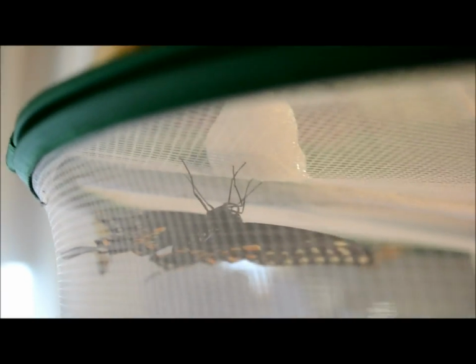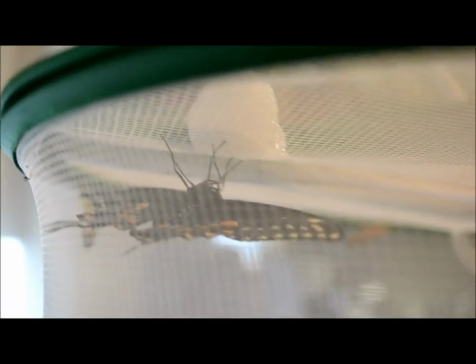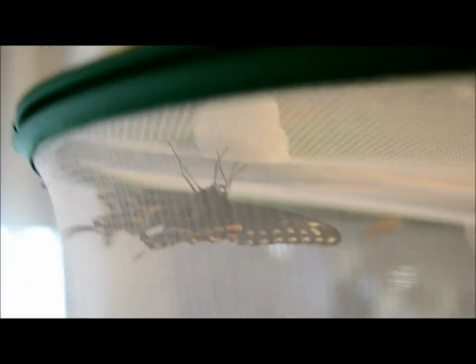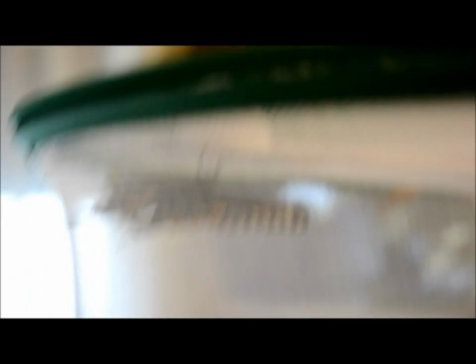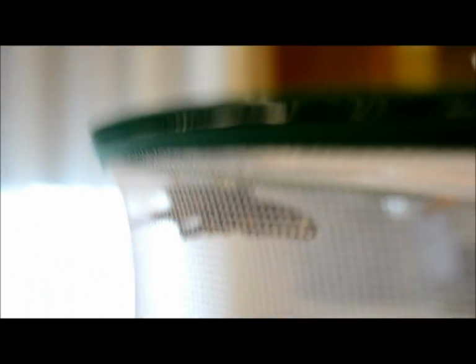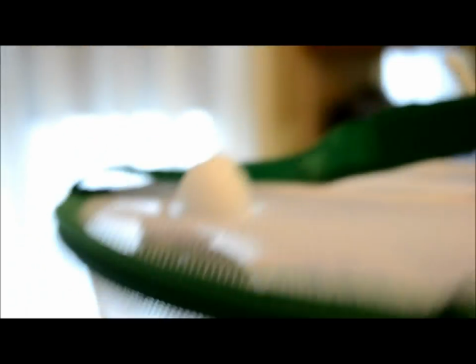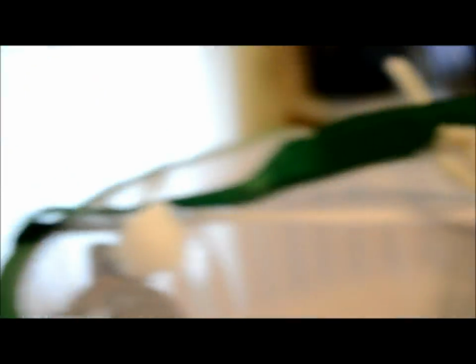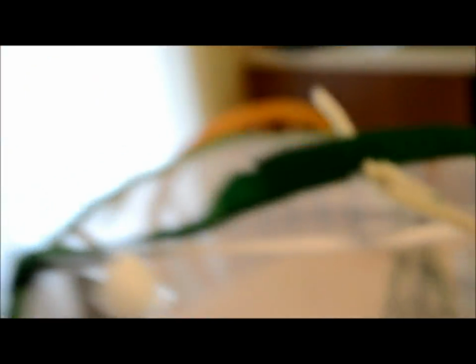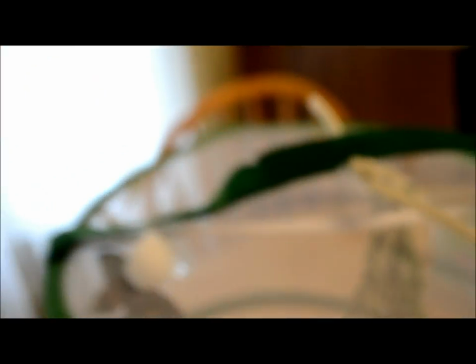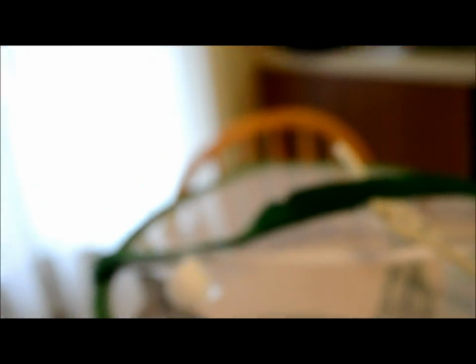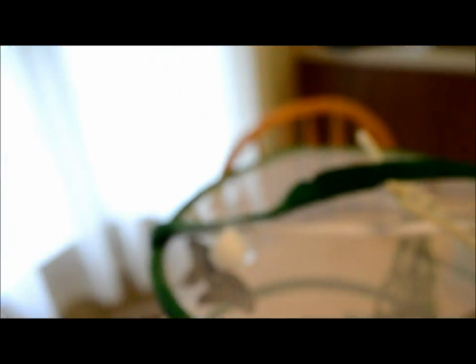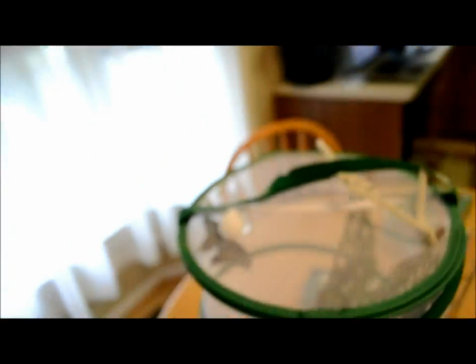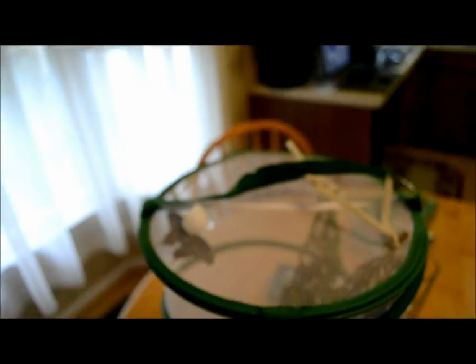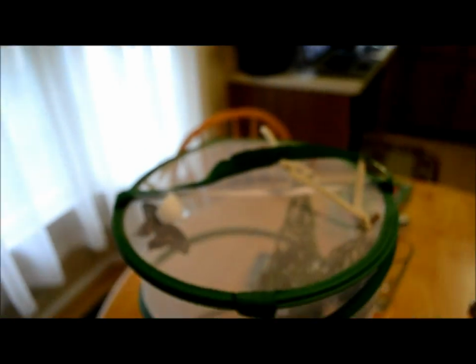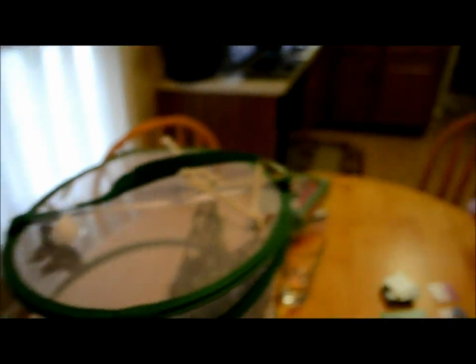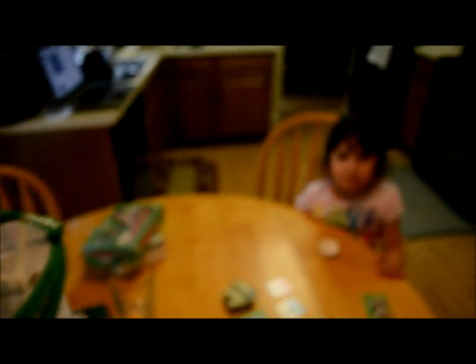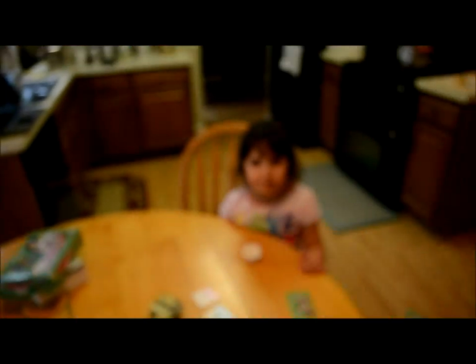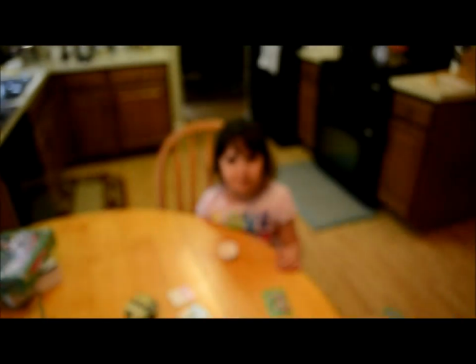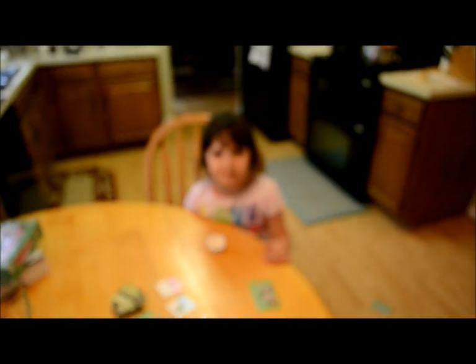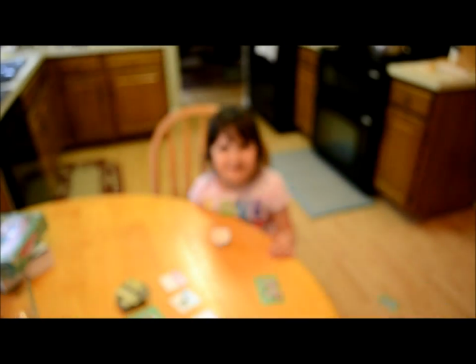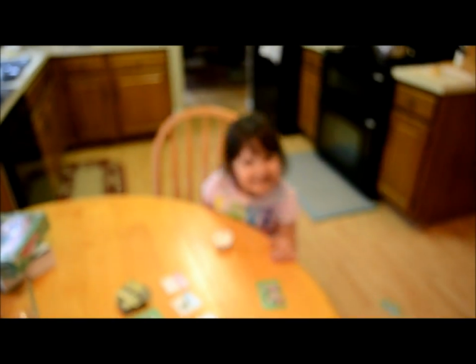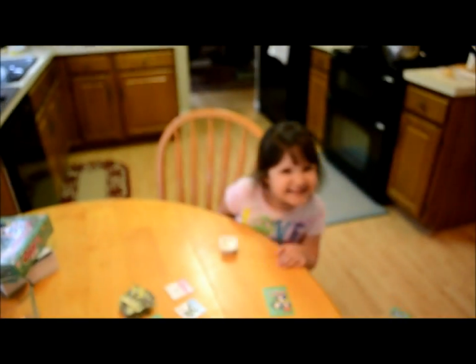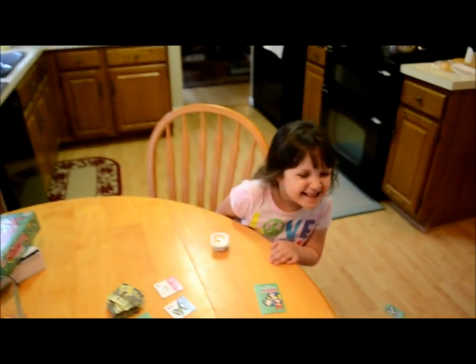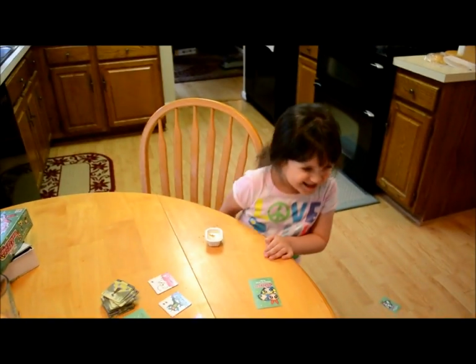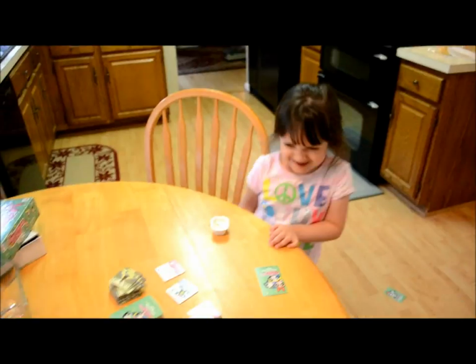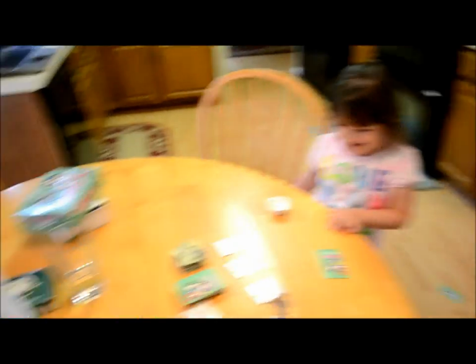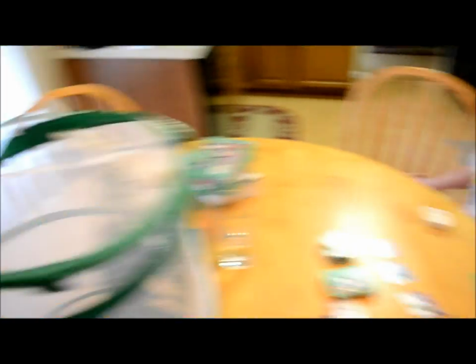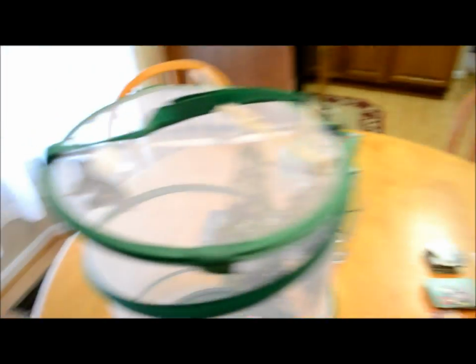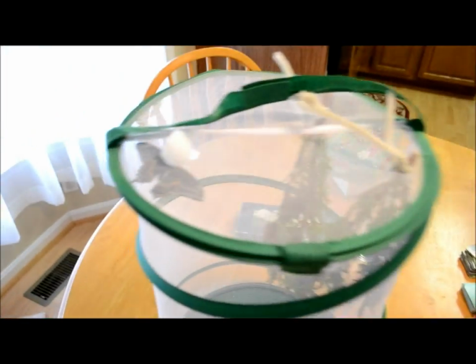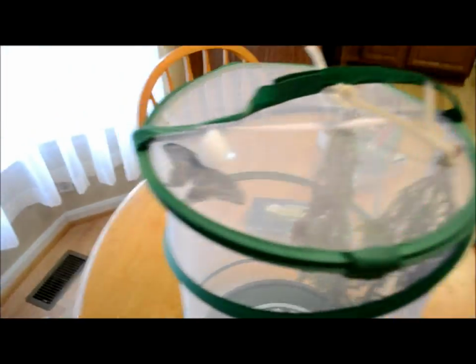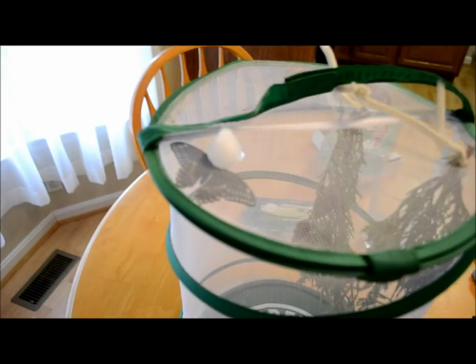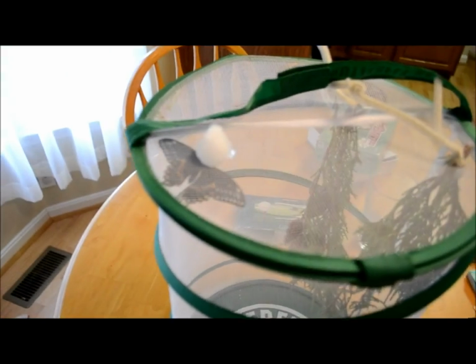It's a proboscis, Dad. It's a proboscis? Look at this — five year old genius says it's a proboscis. I believe you, sweetheart.